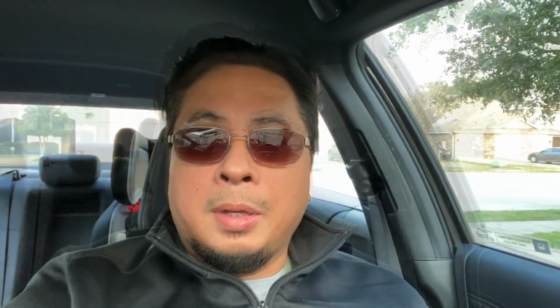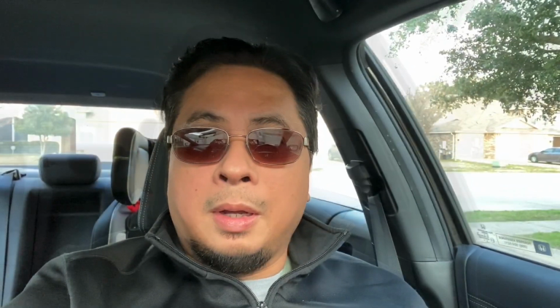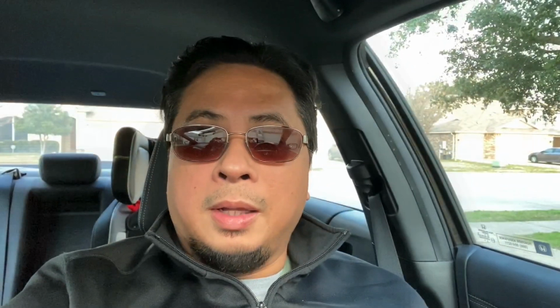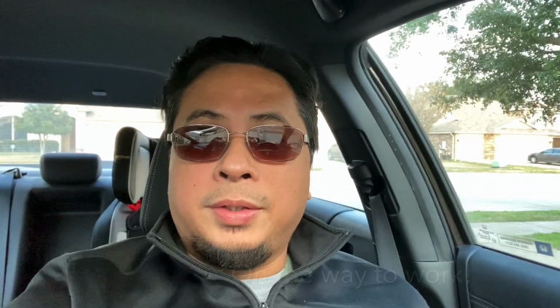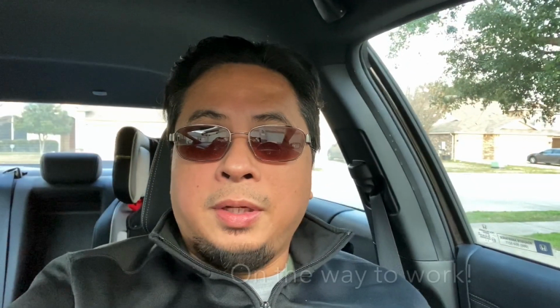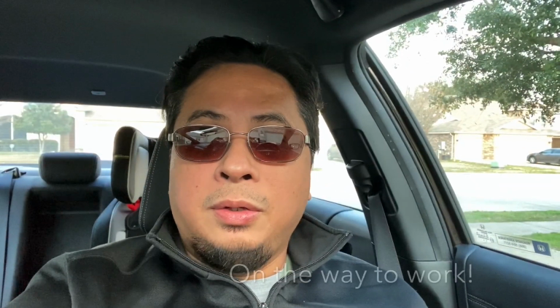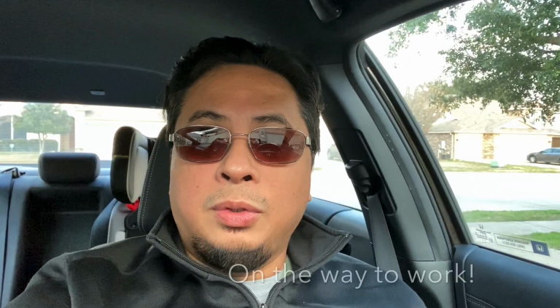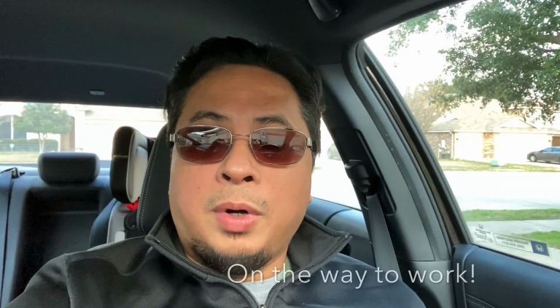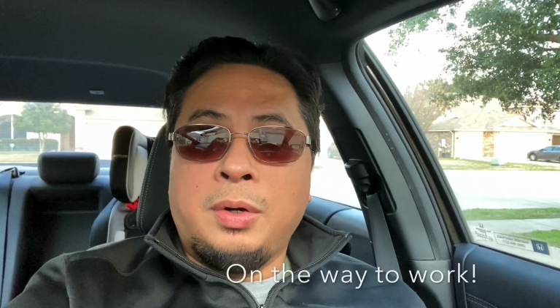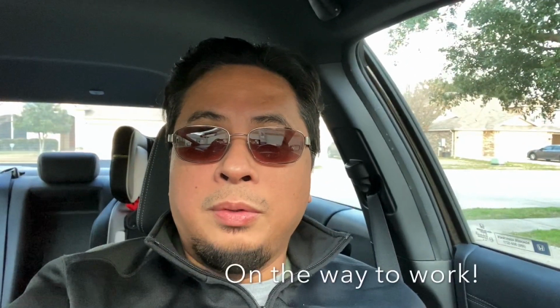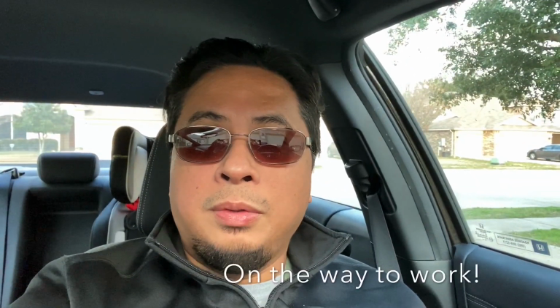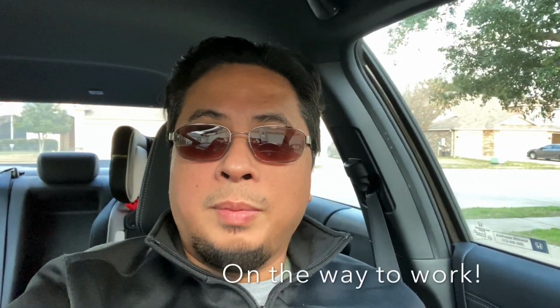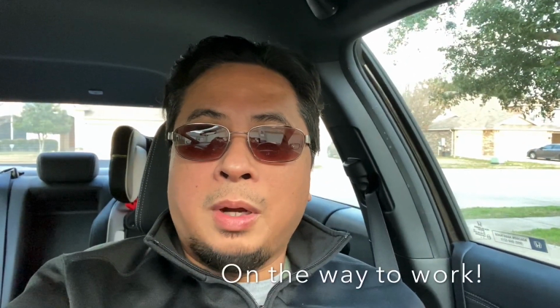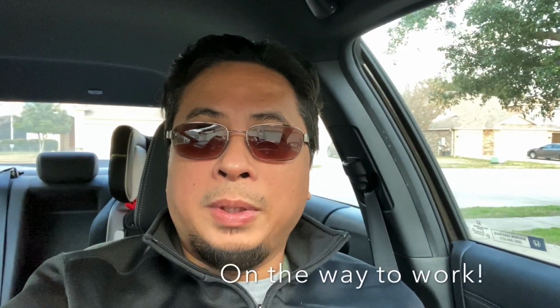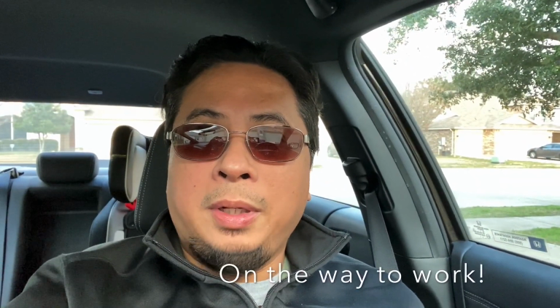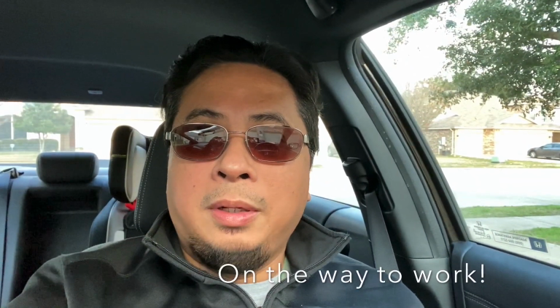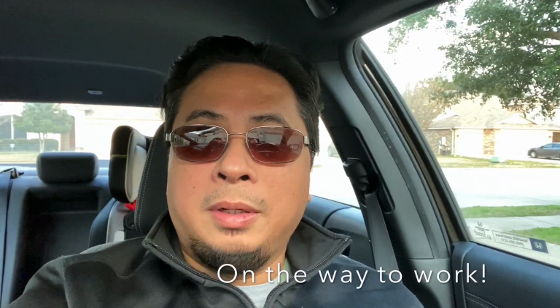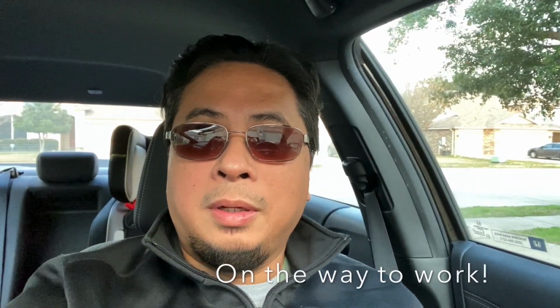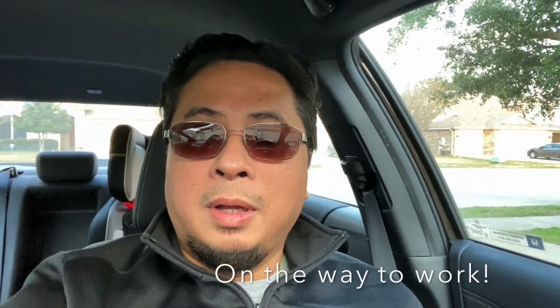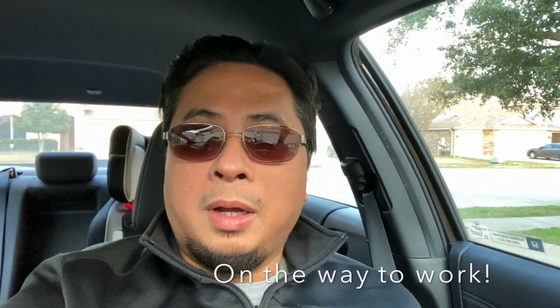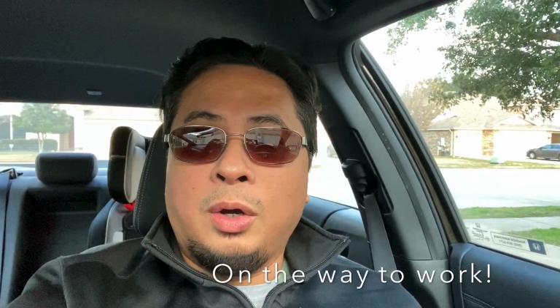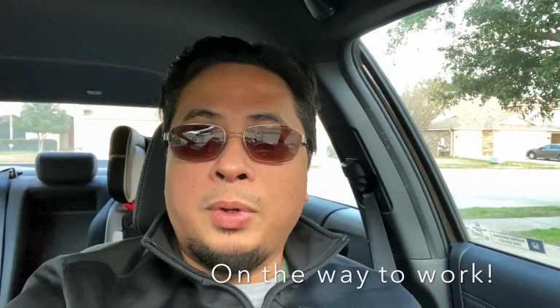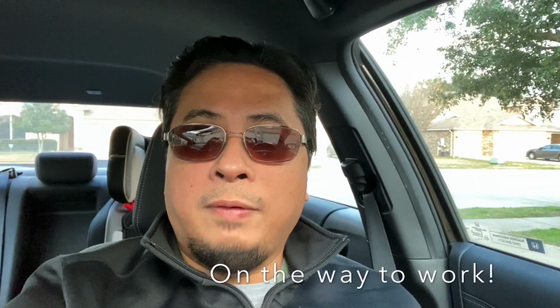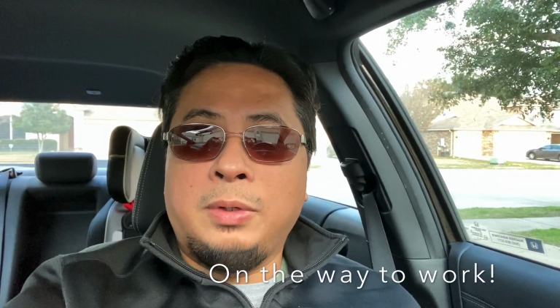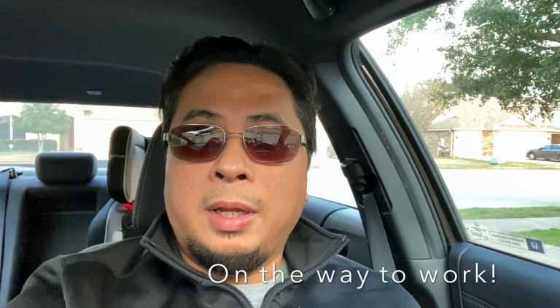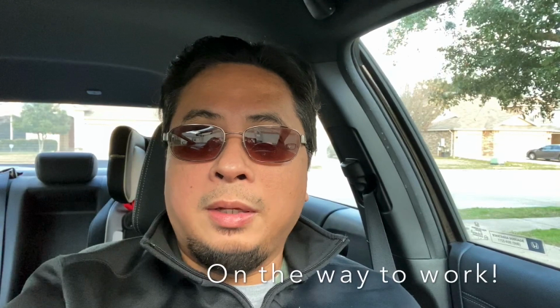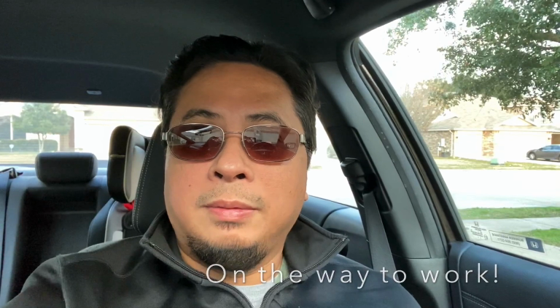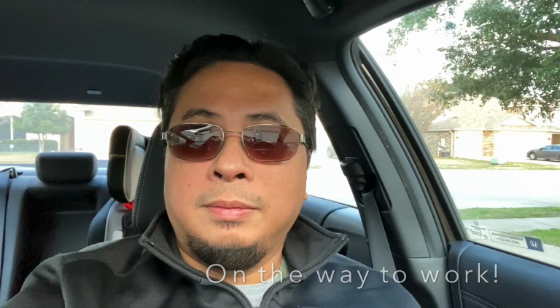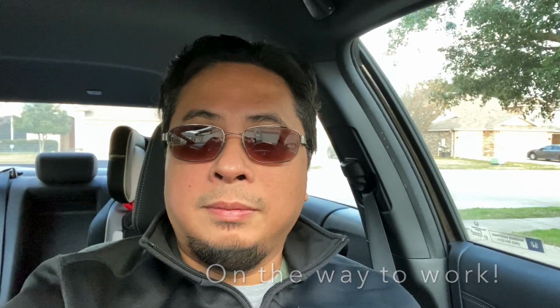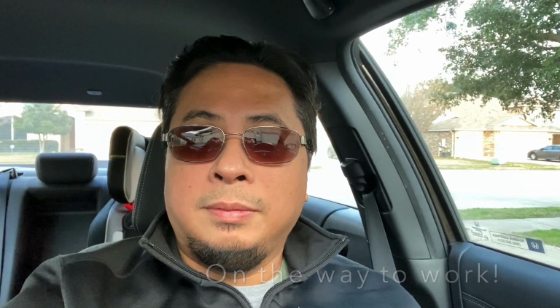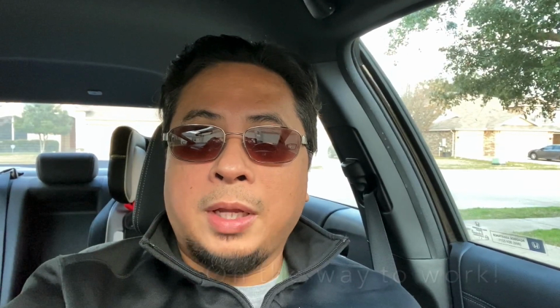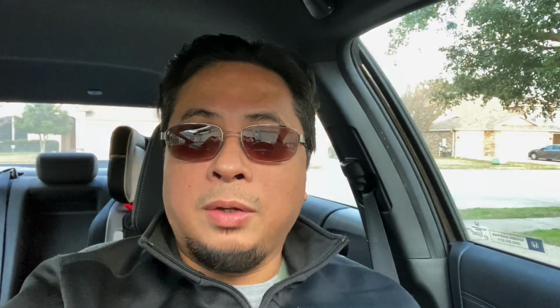I'll see you tomorrow, my brothers. I hope you have a good day. Thank you.